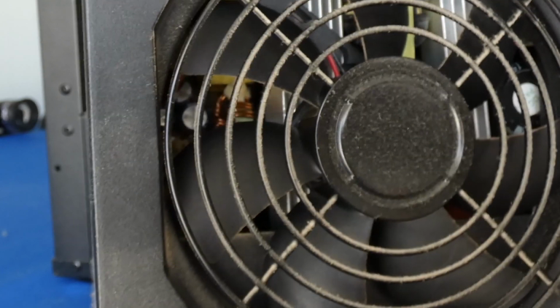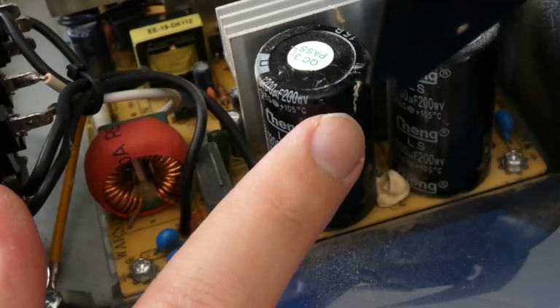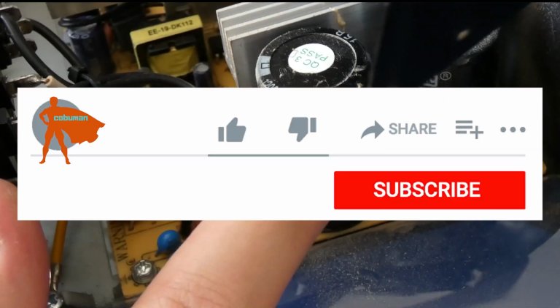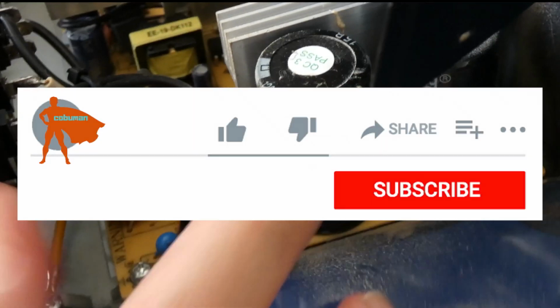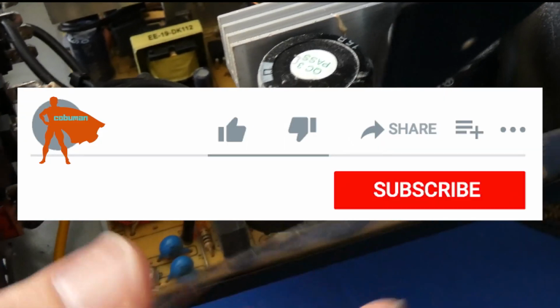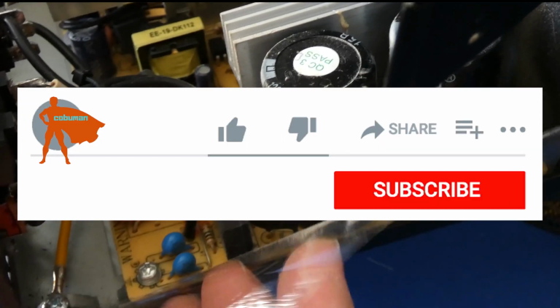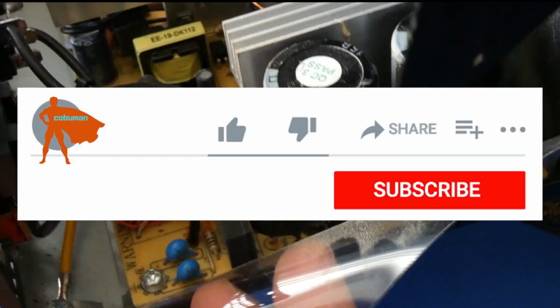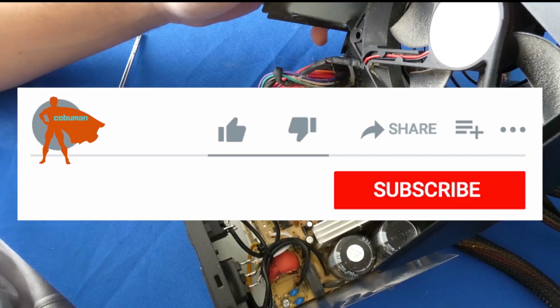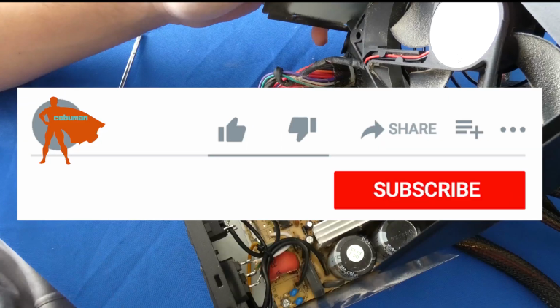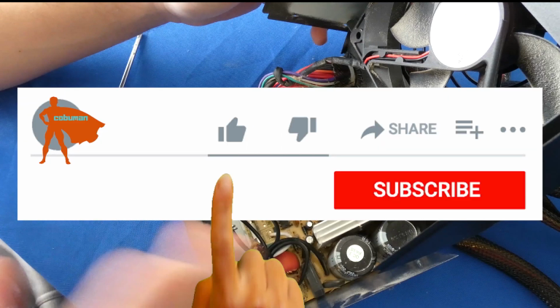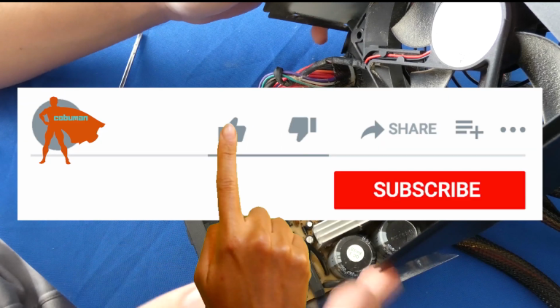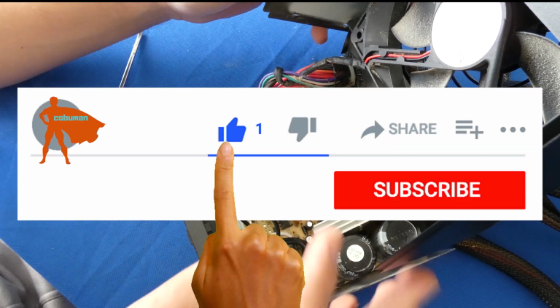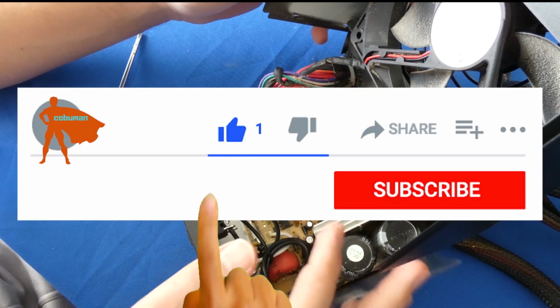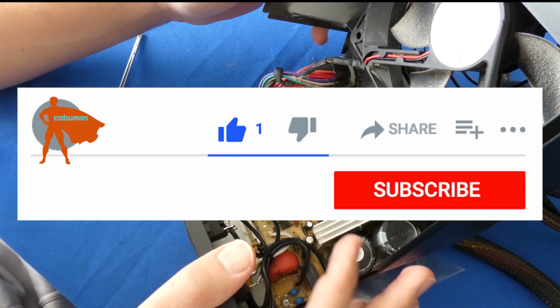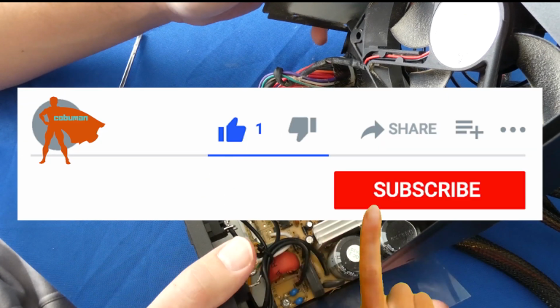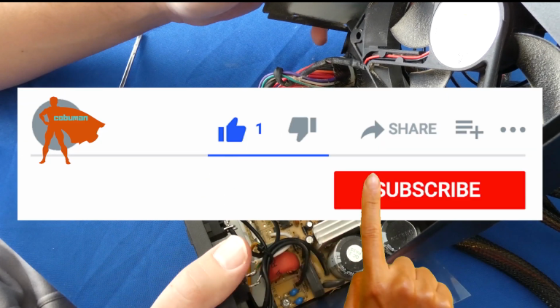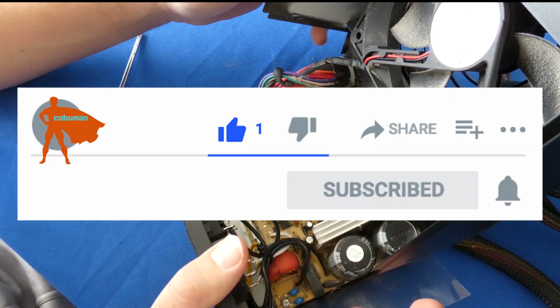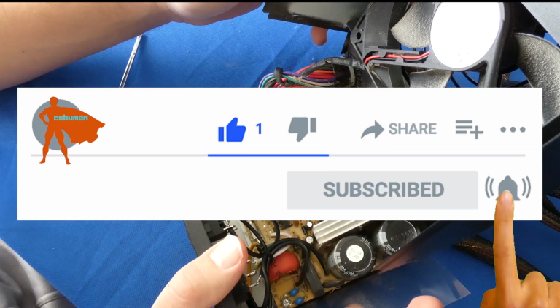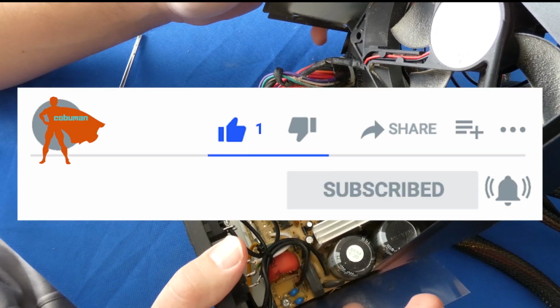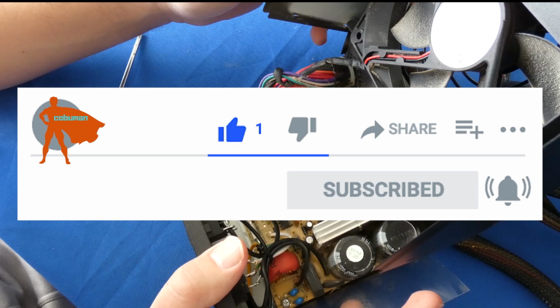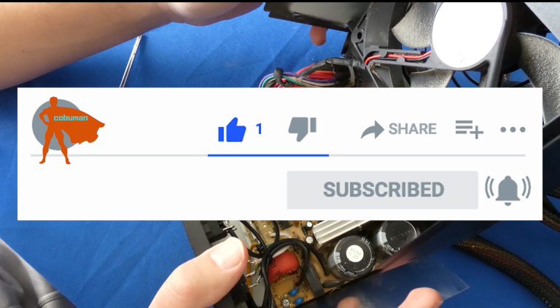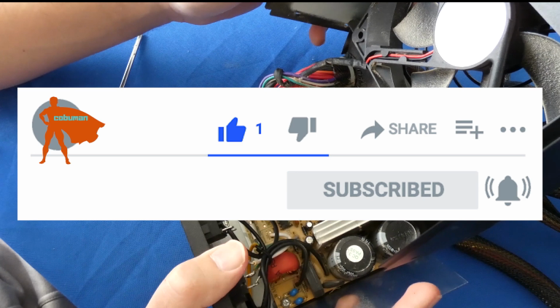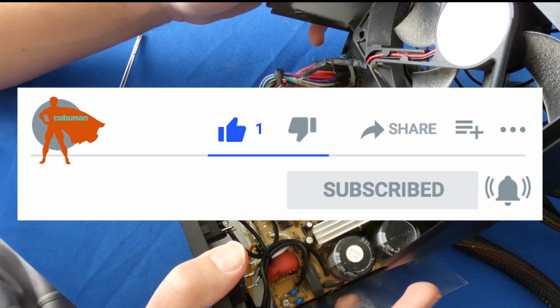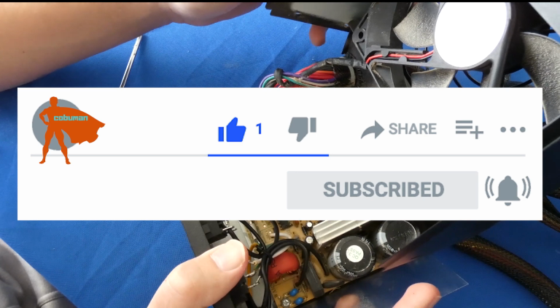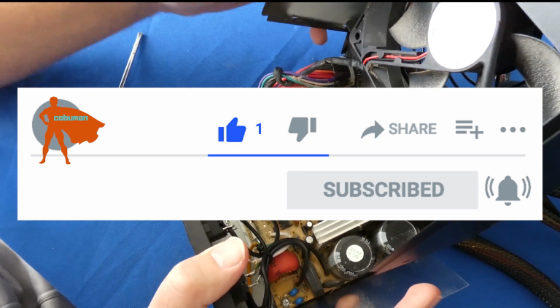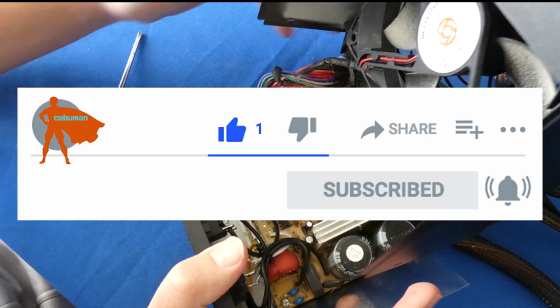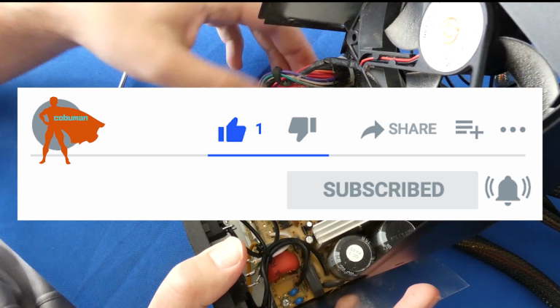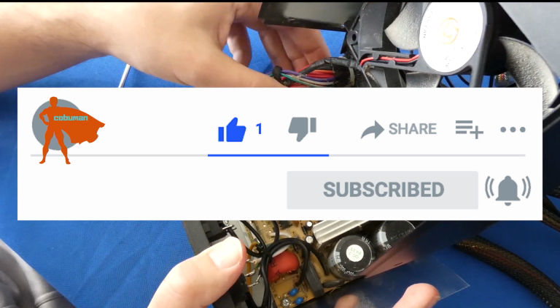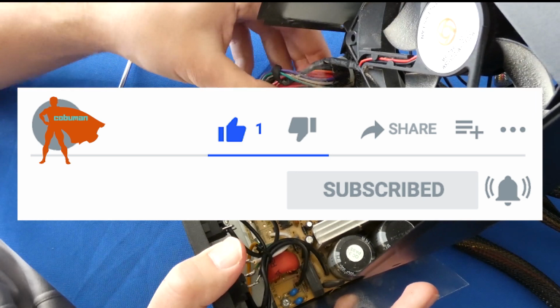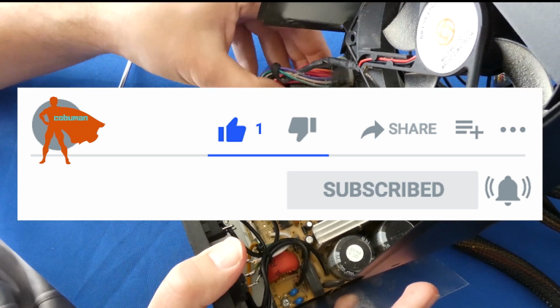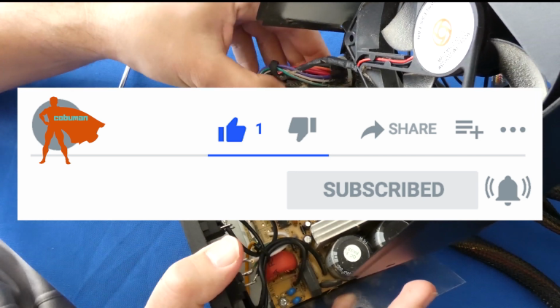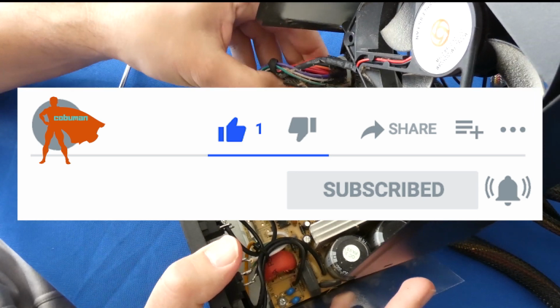Please take one second to like this video — I really appreciate it, it really helps me a lot. Thank you.